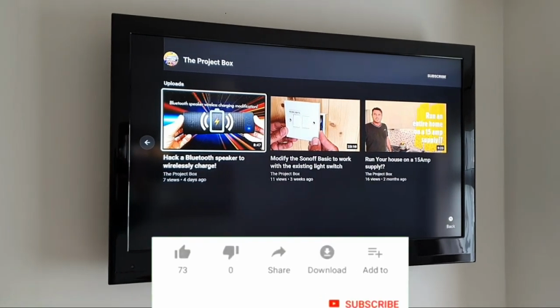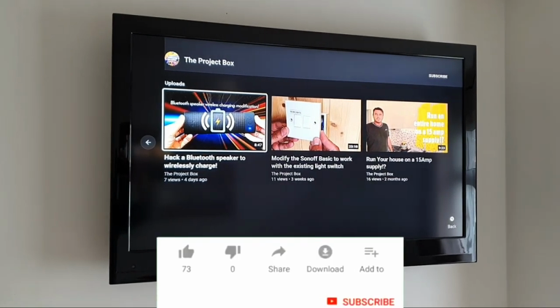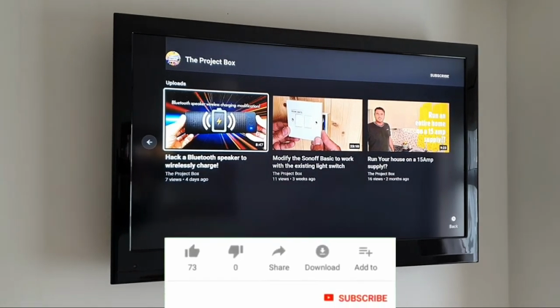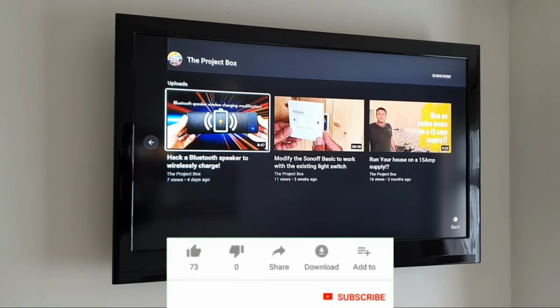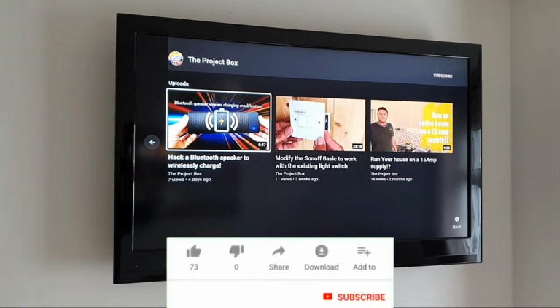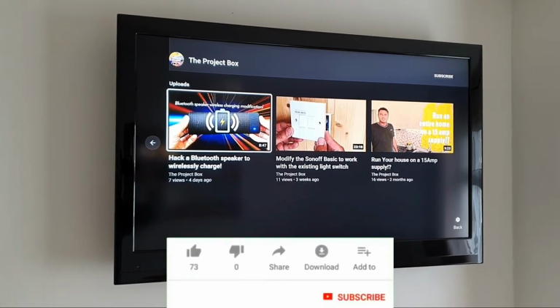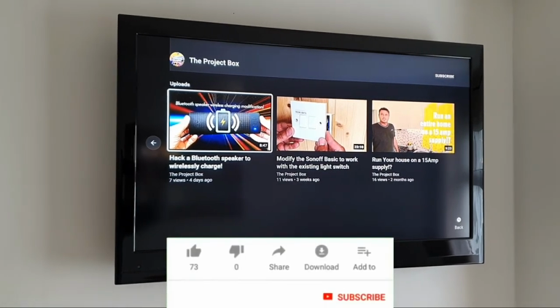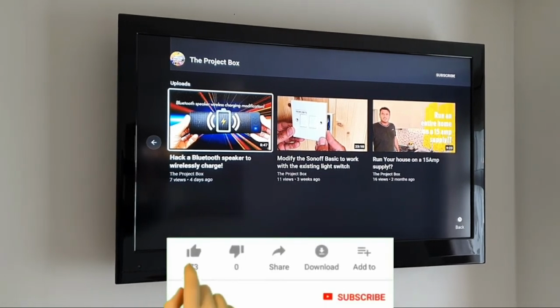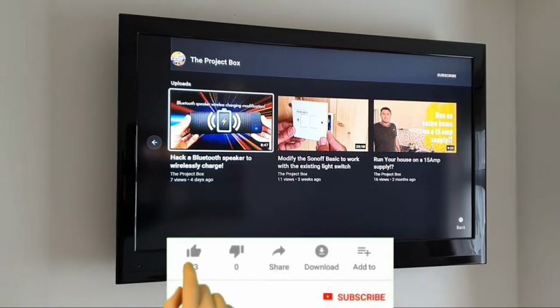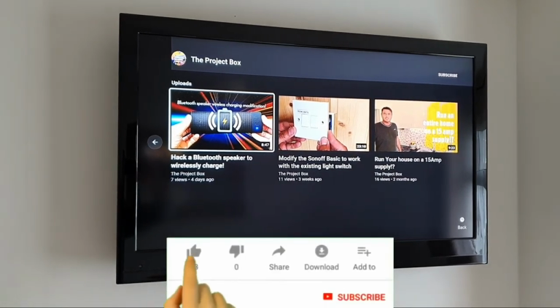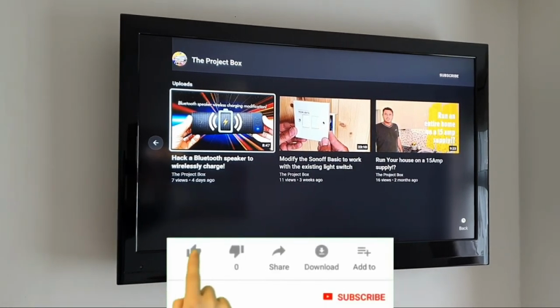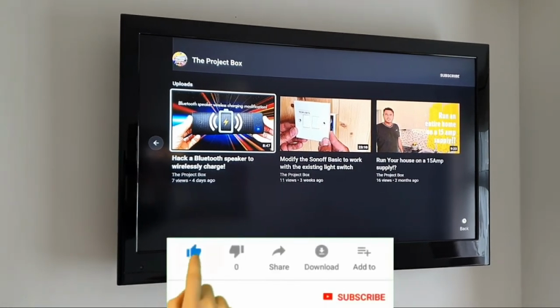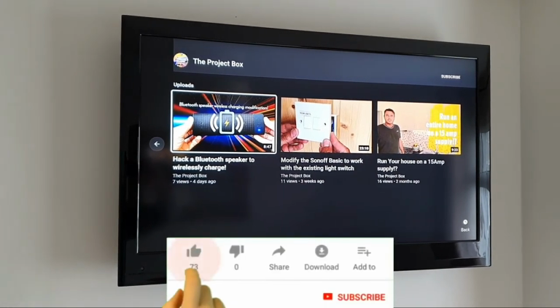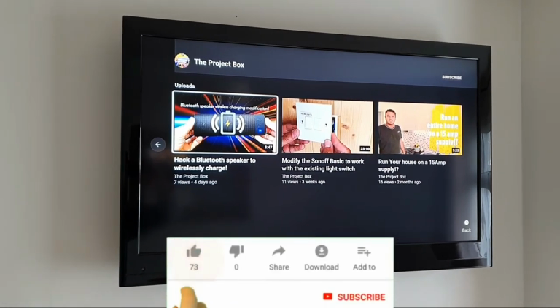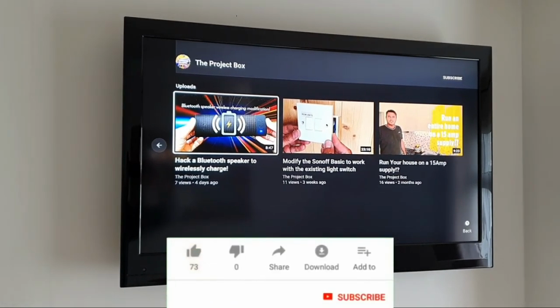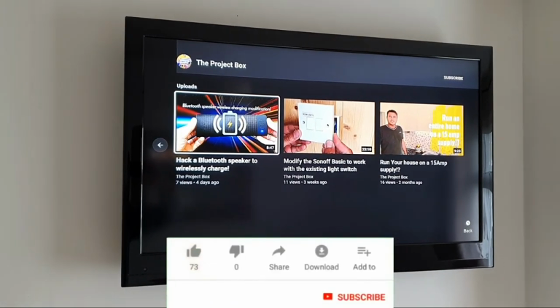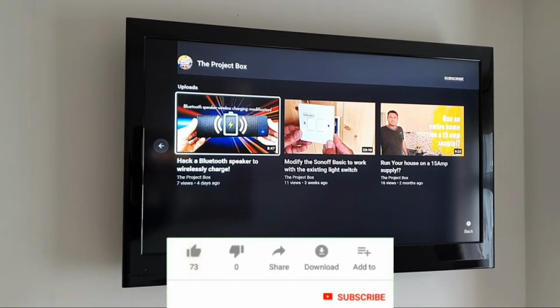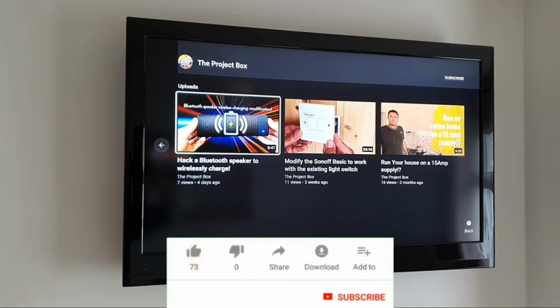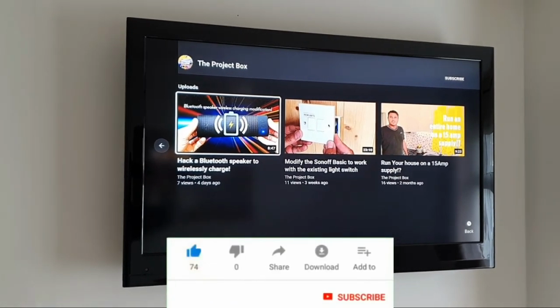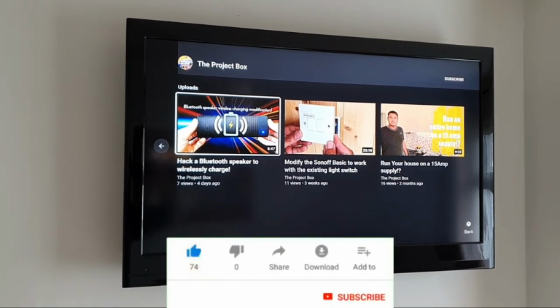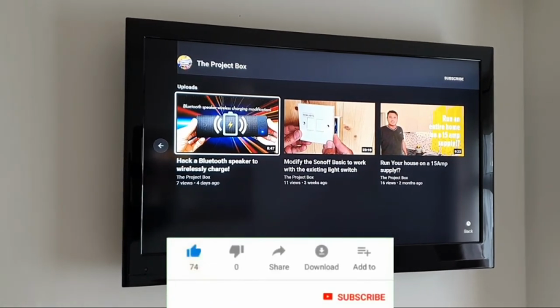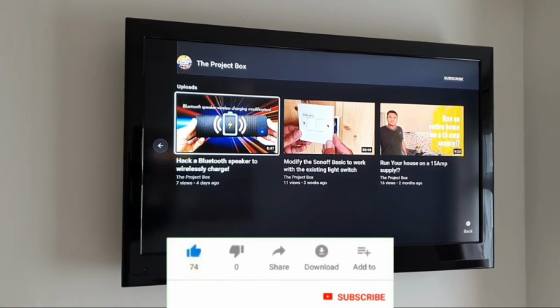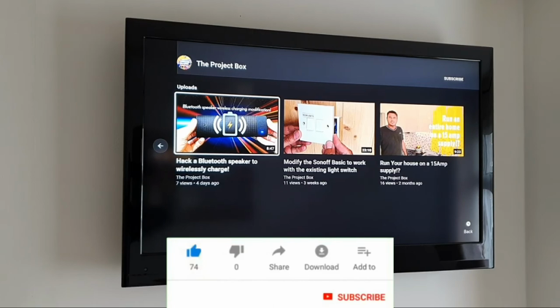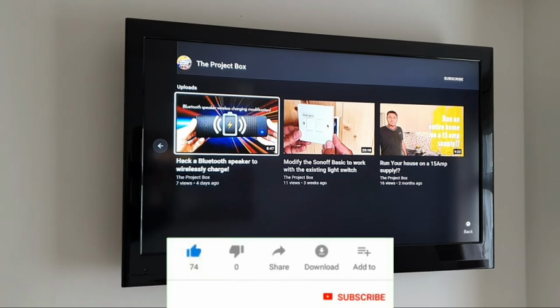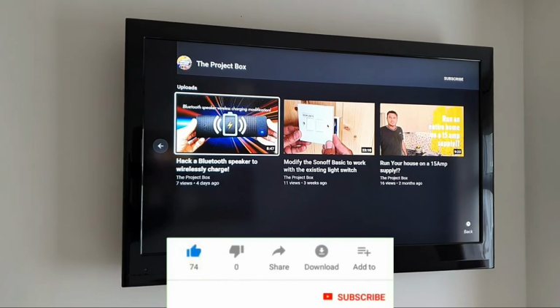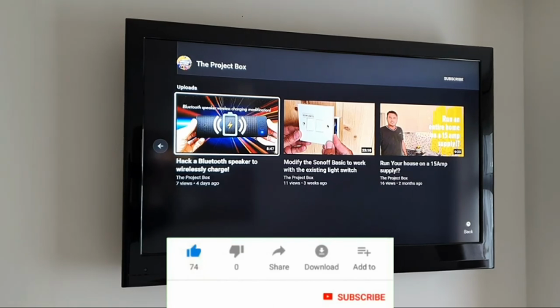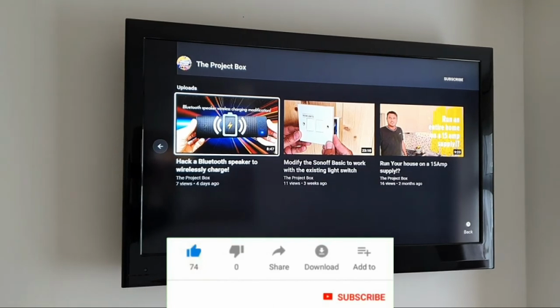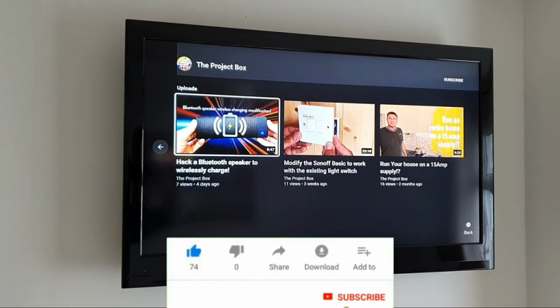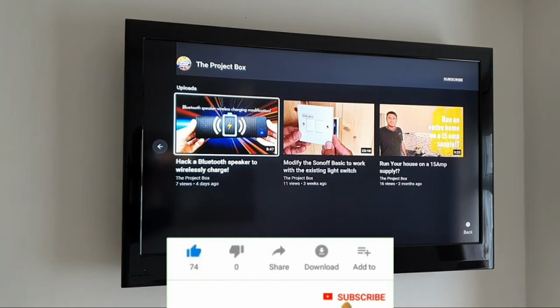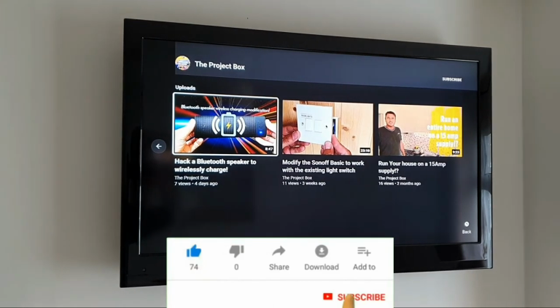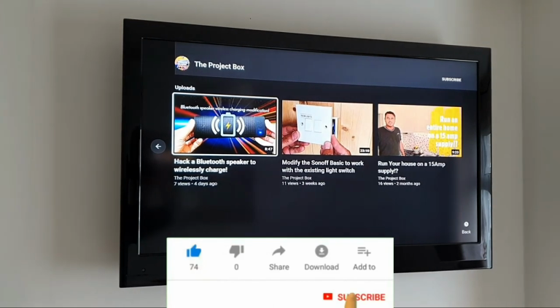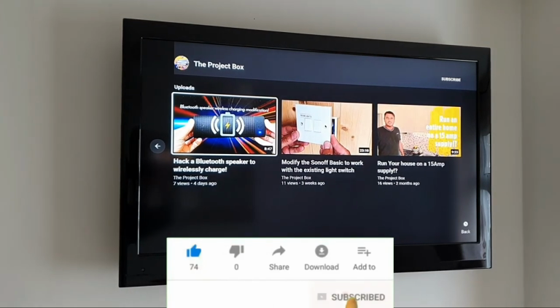I think it looks quite smart. Please like and subscribe and leave a comment below.